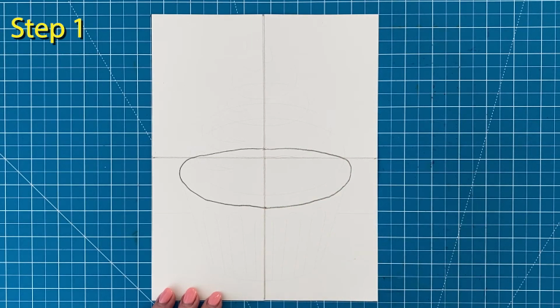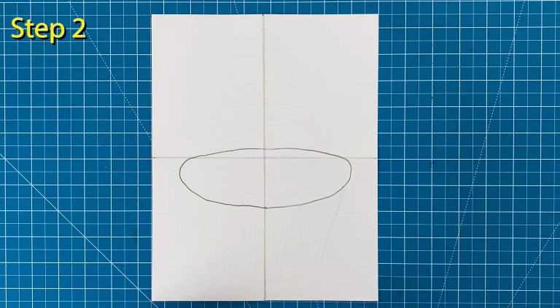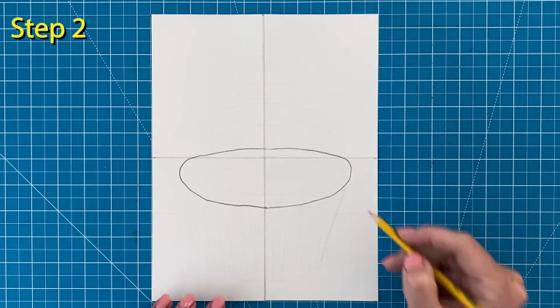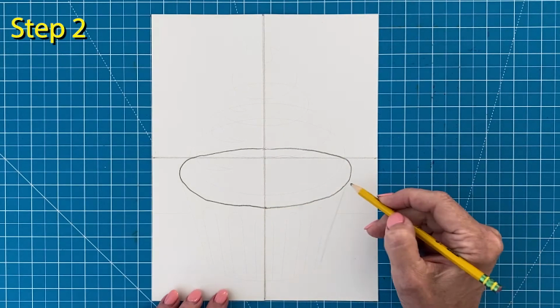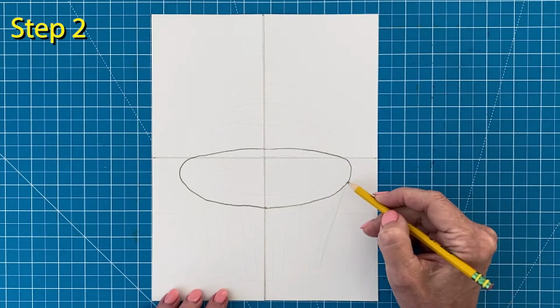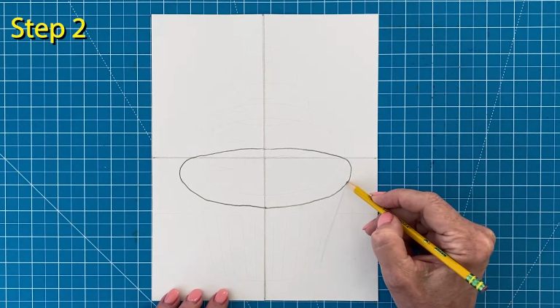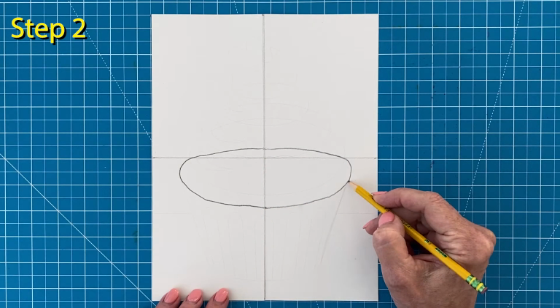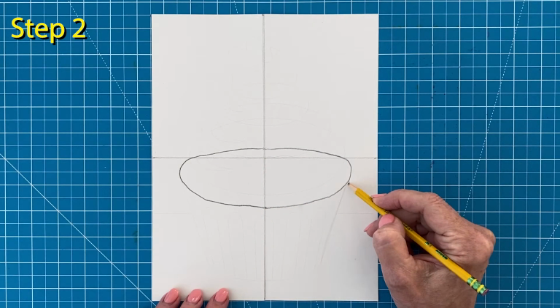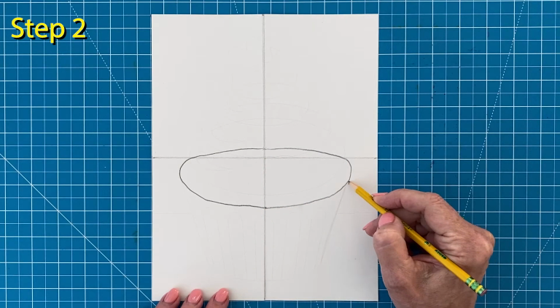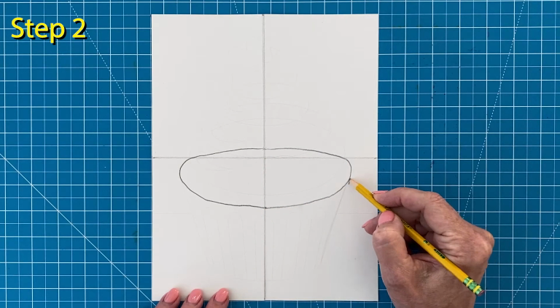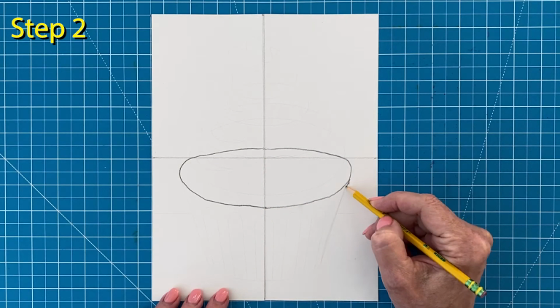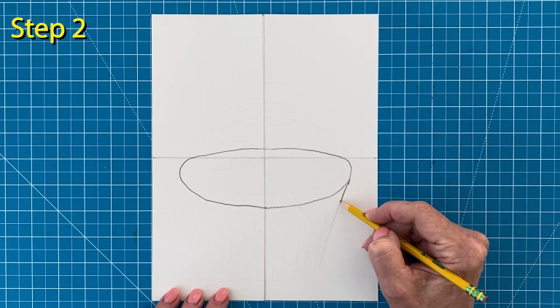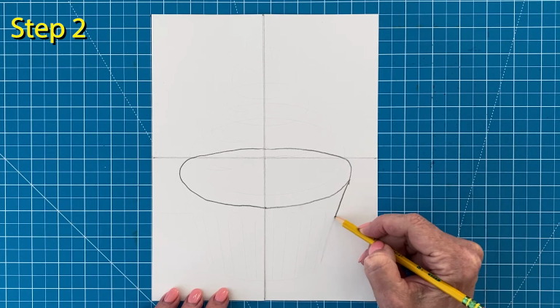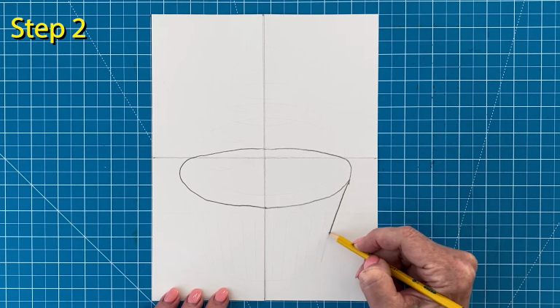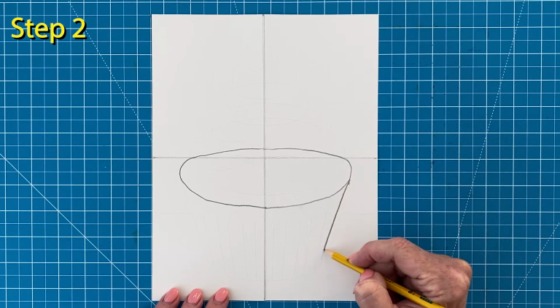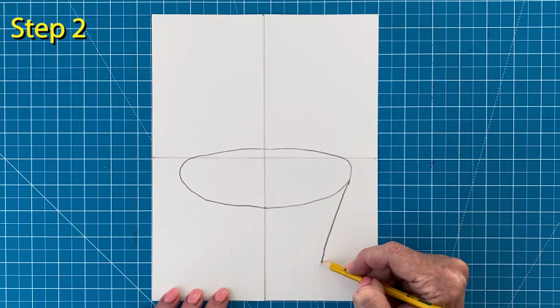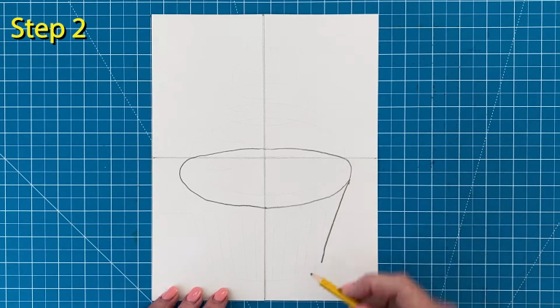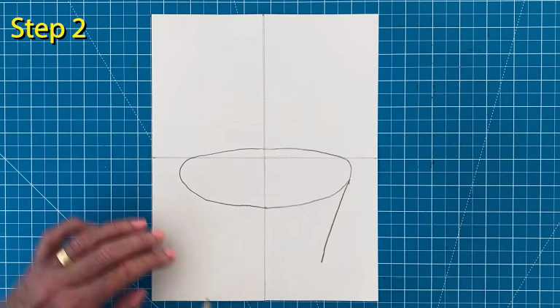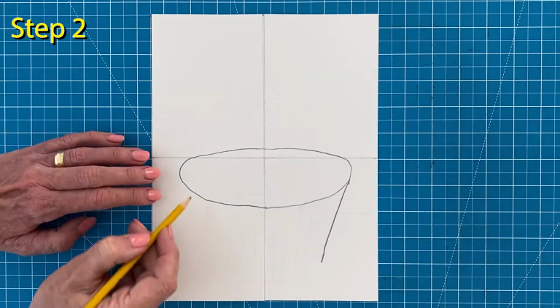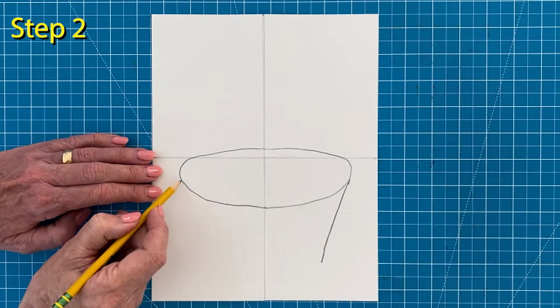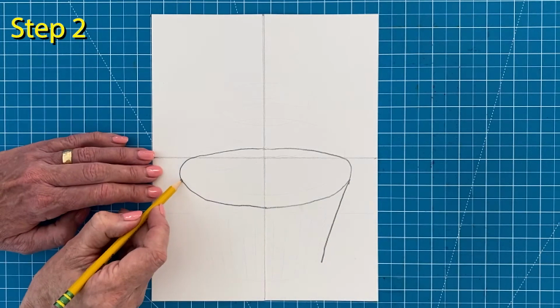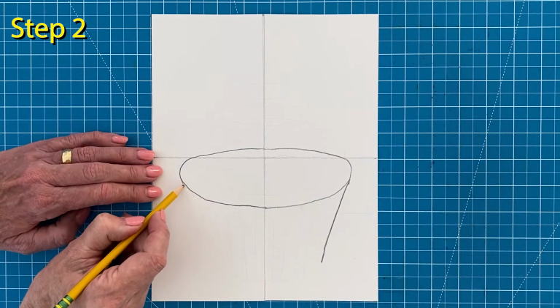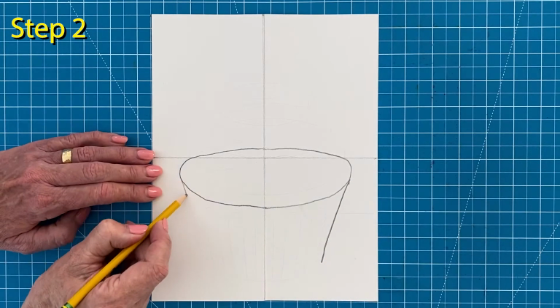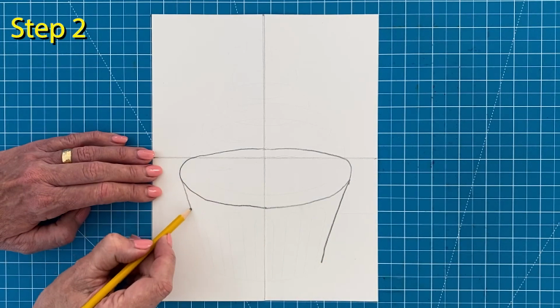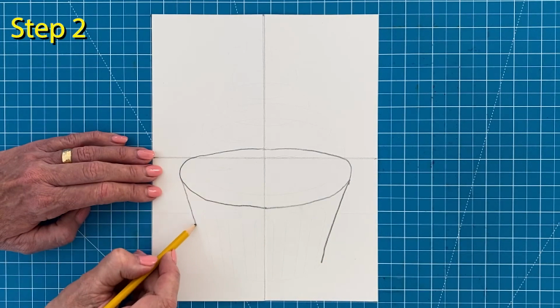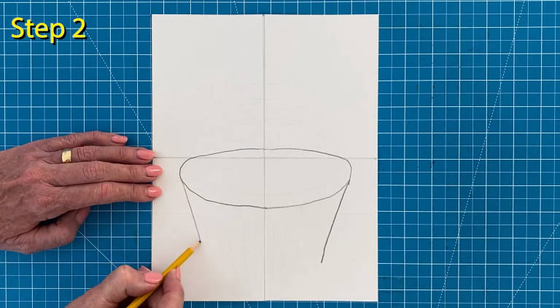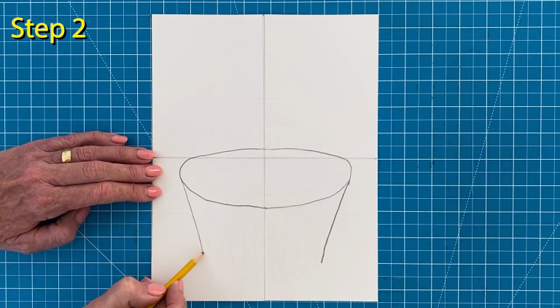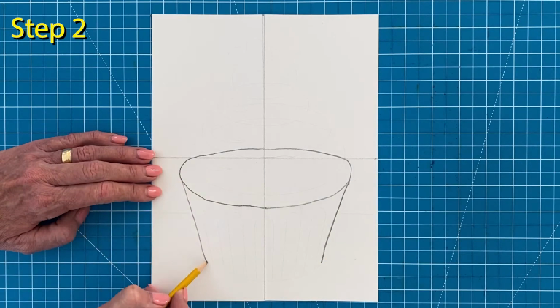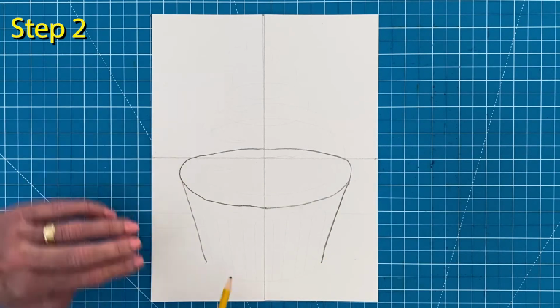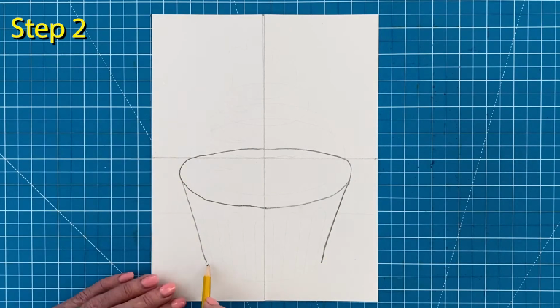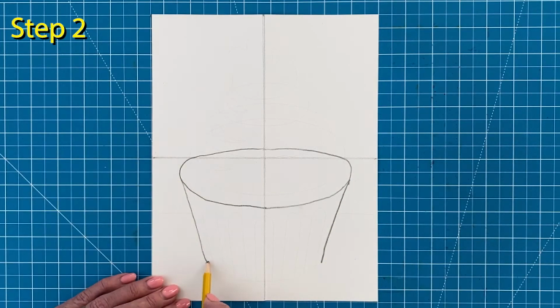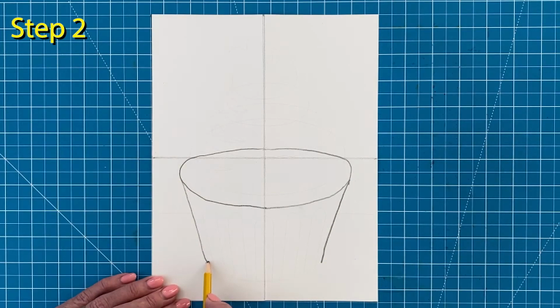Step number two. Draw the two sides of the cupcake that angle in just a bit and then connect at the bottom with a curve.